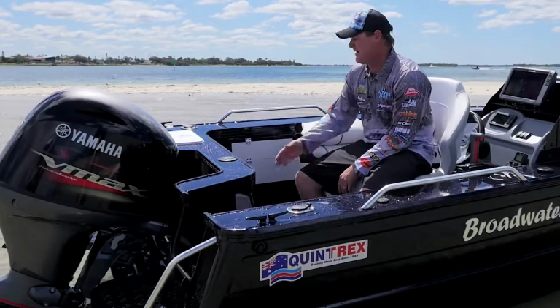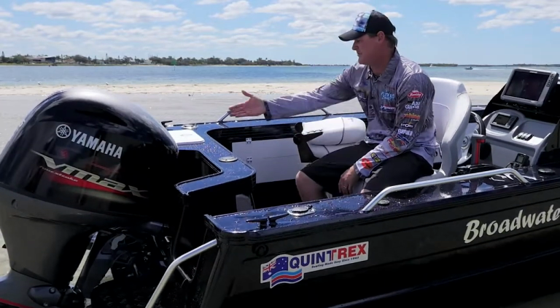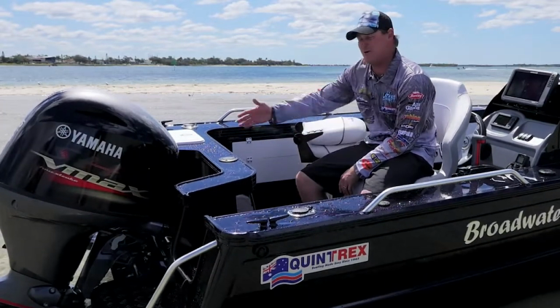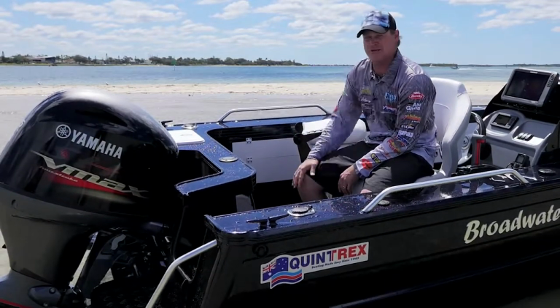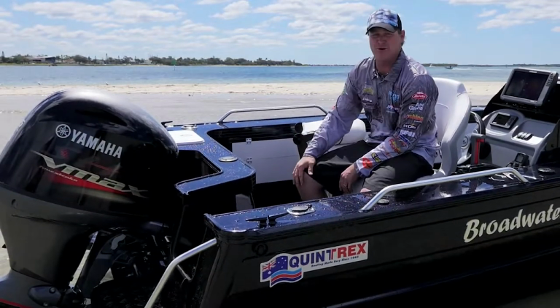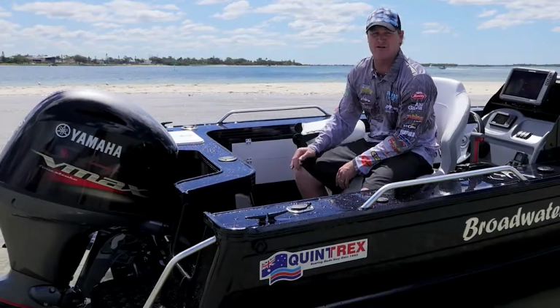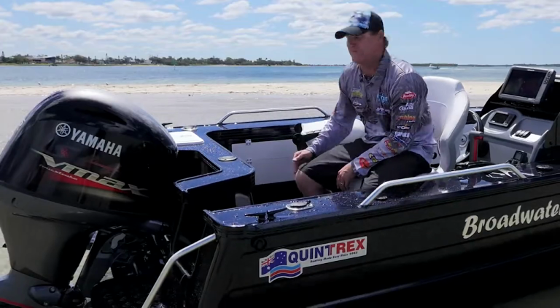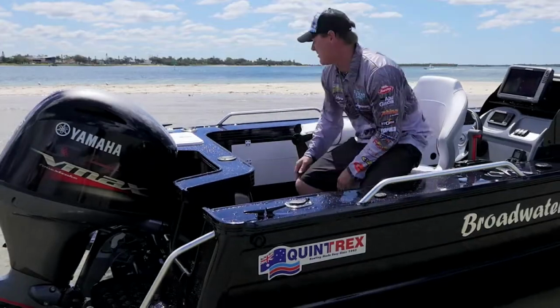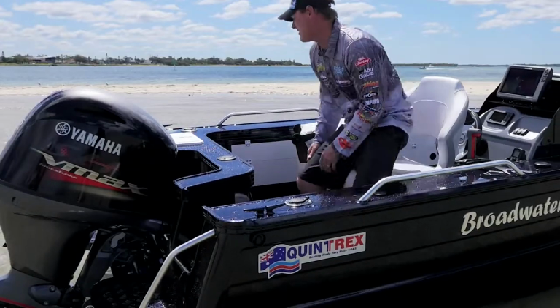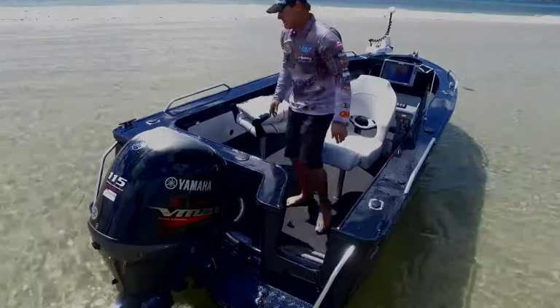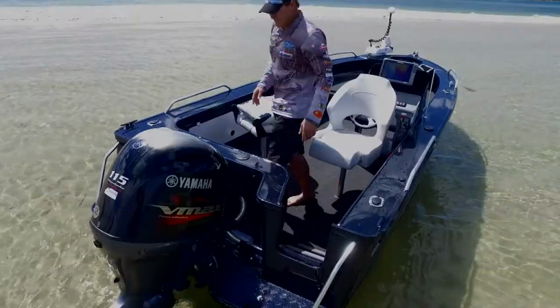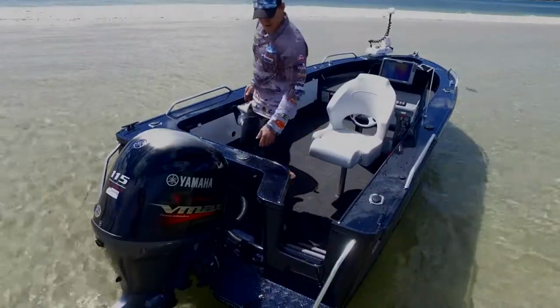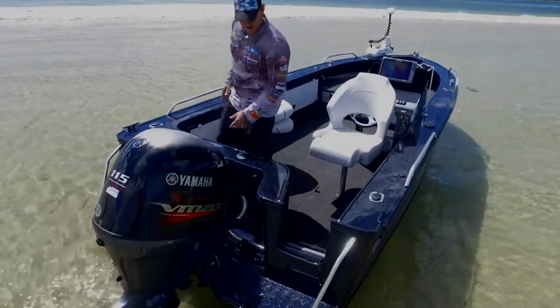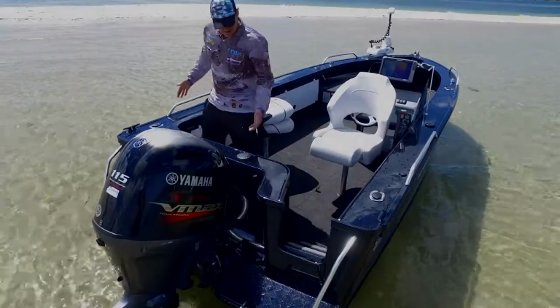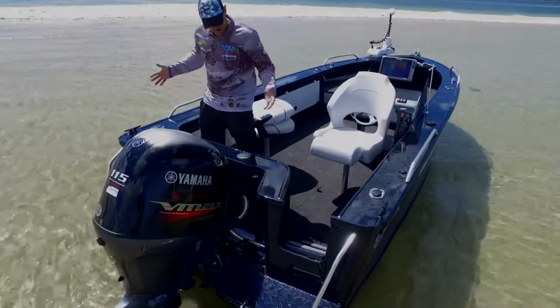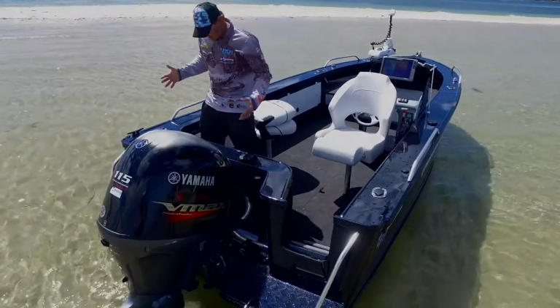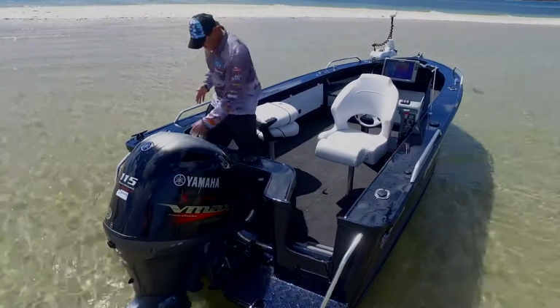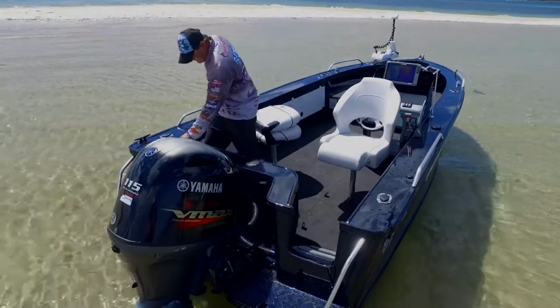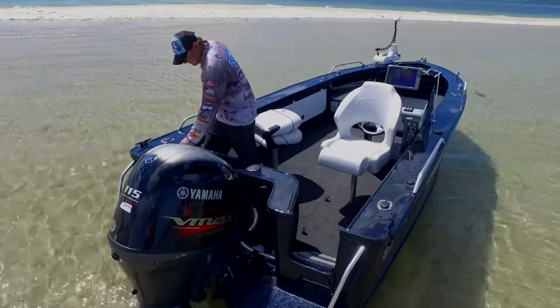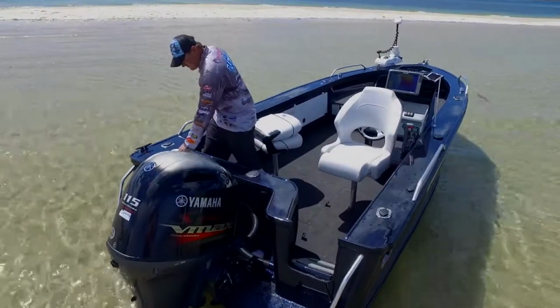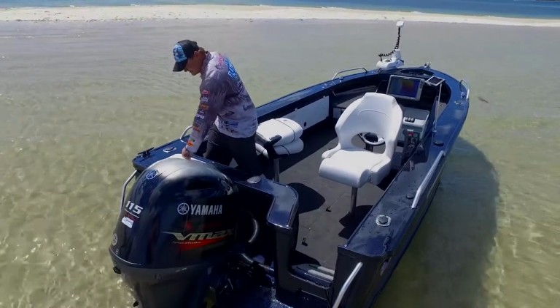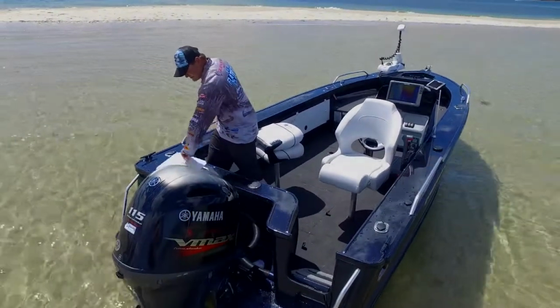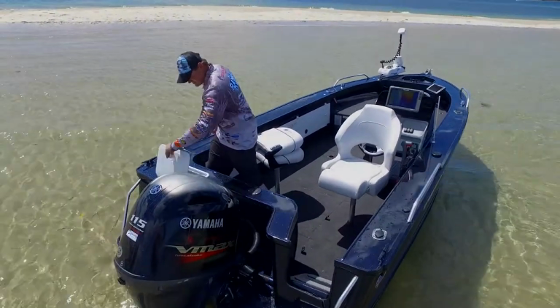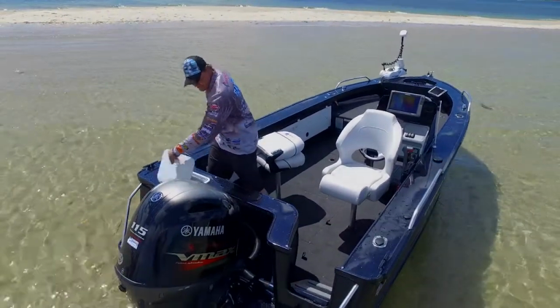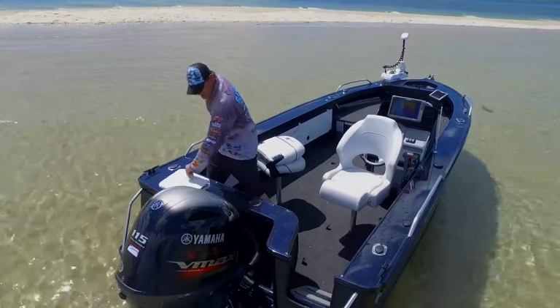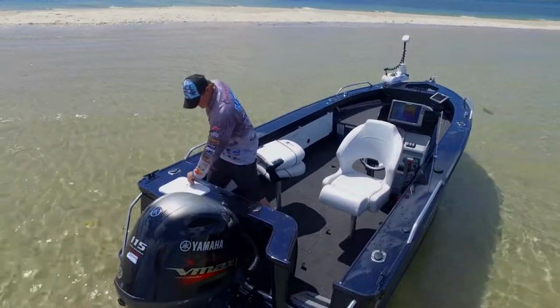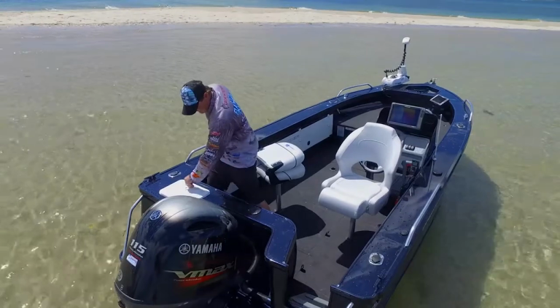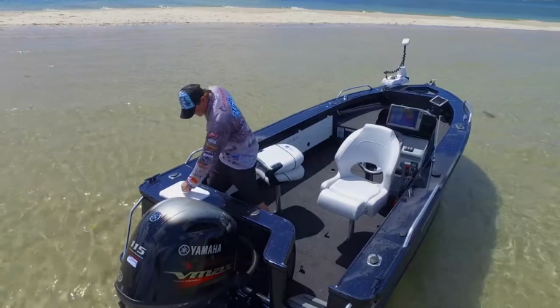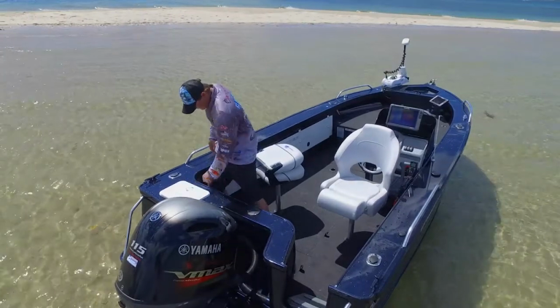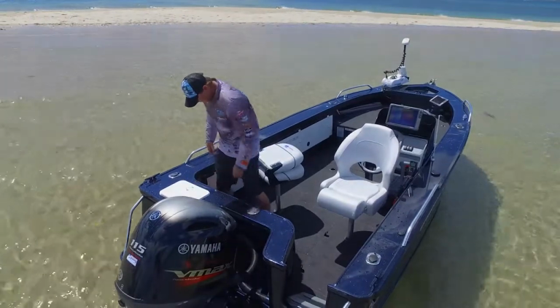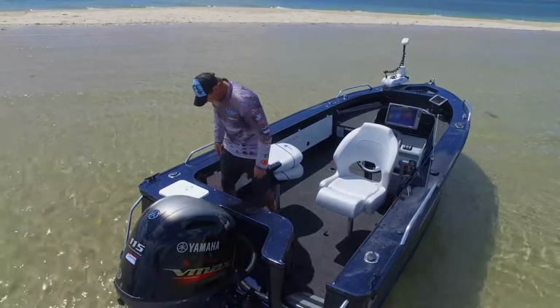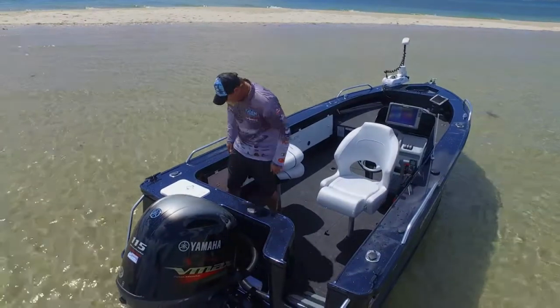With power like this, we could almost barefoot behind it. You've got great access here for your live bait tank, which is standard out of the factory, fully plumbed.